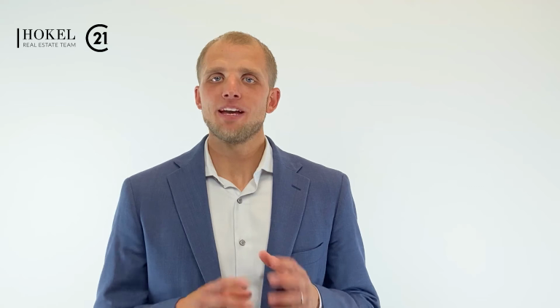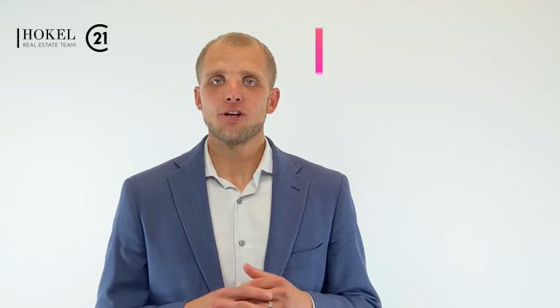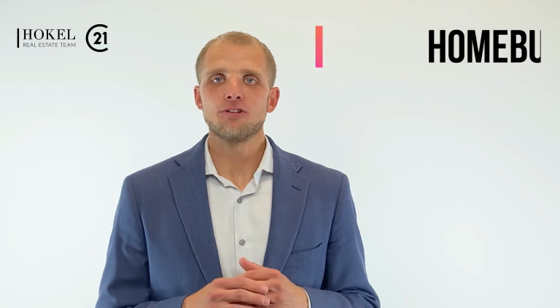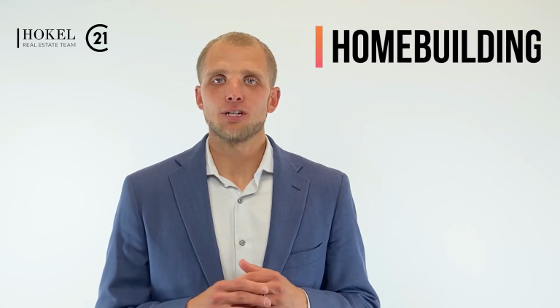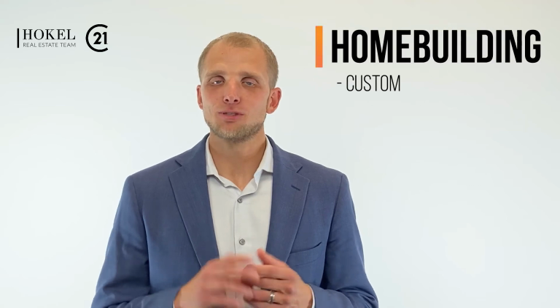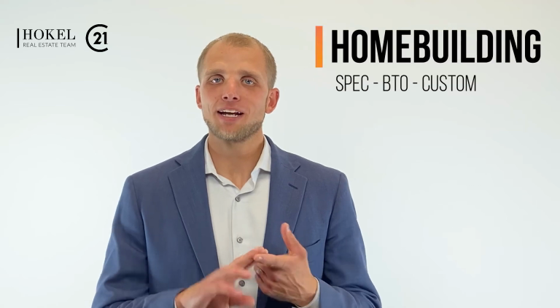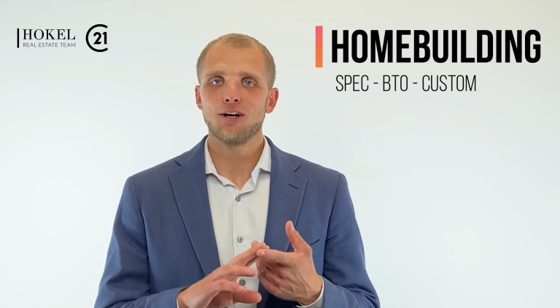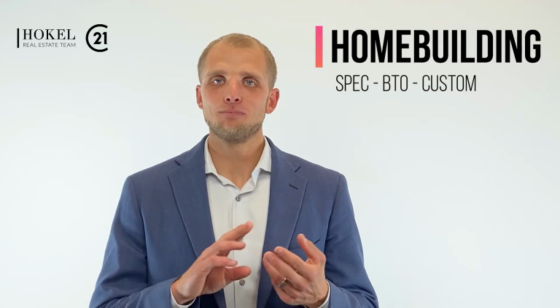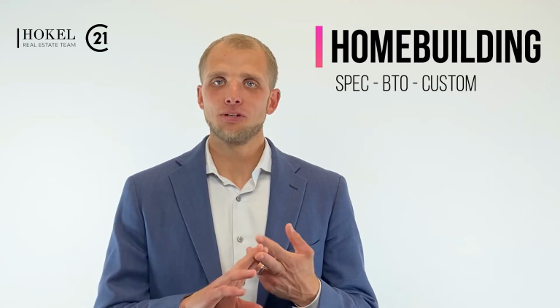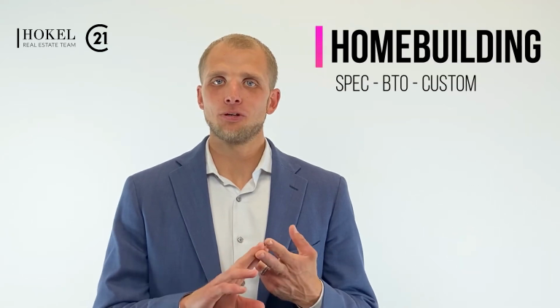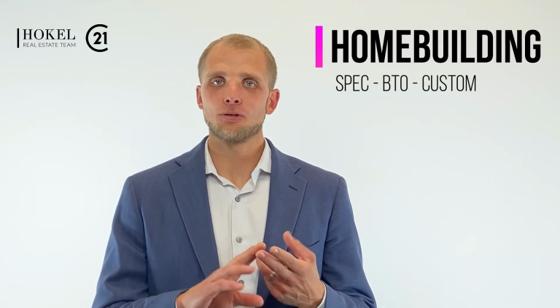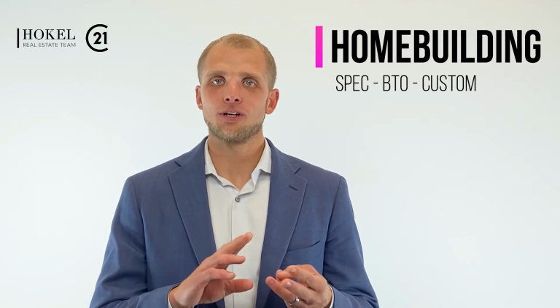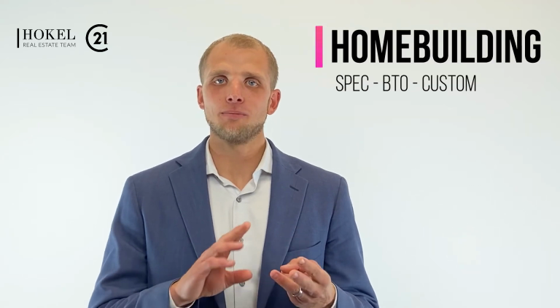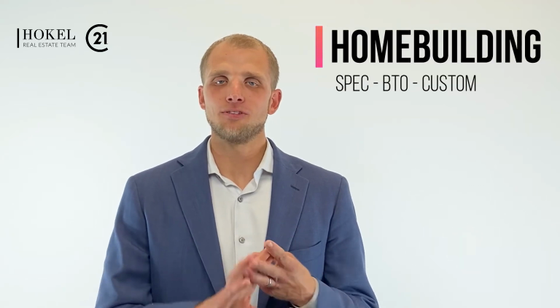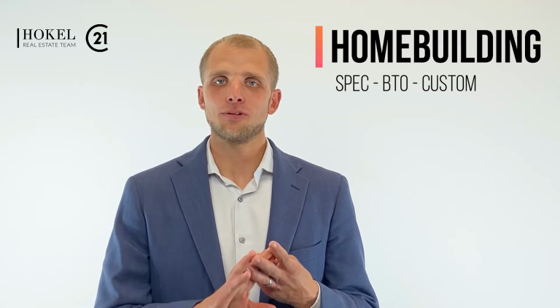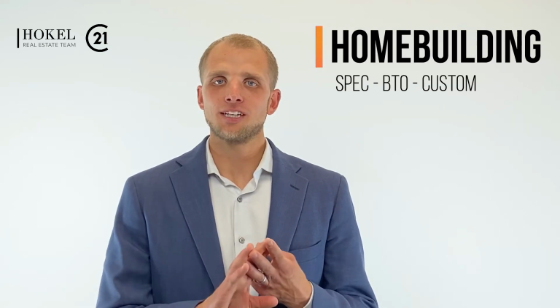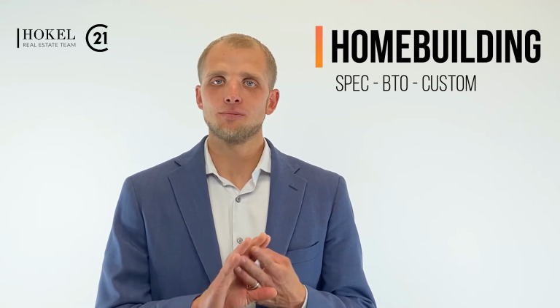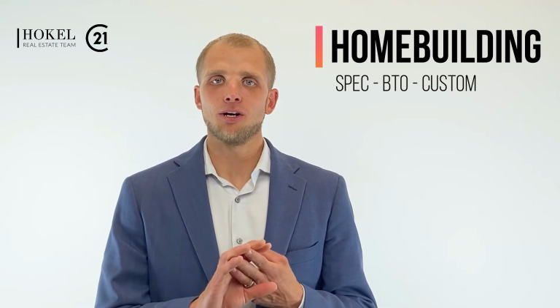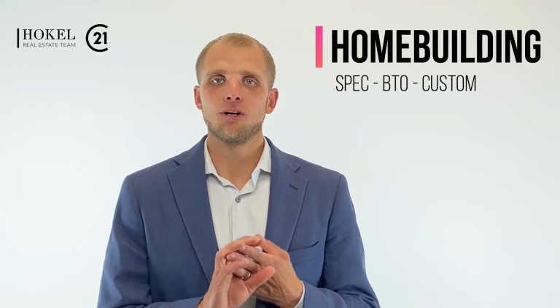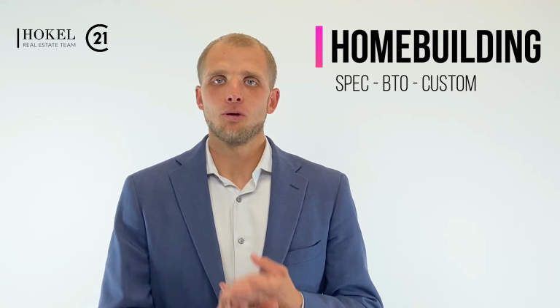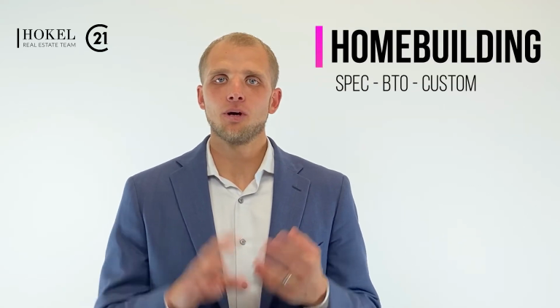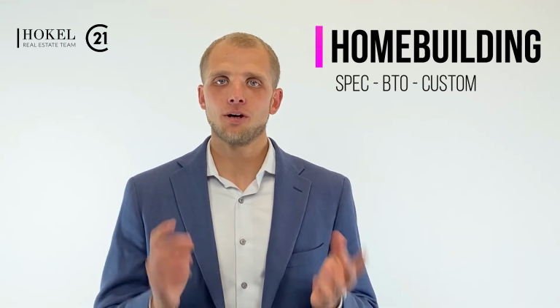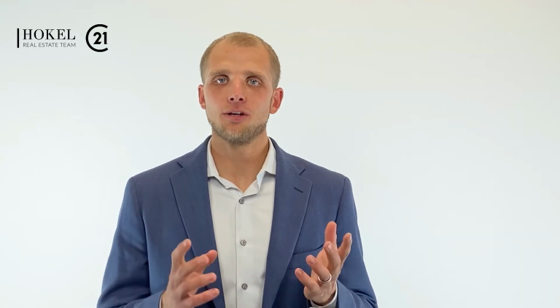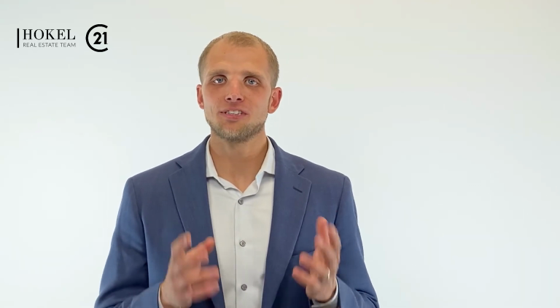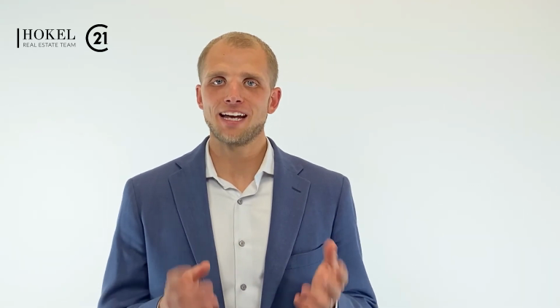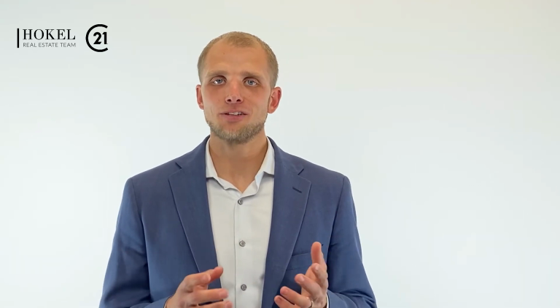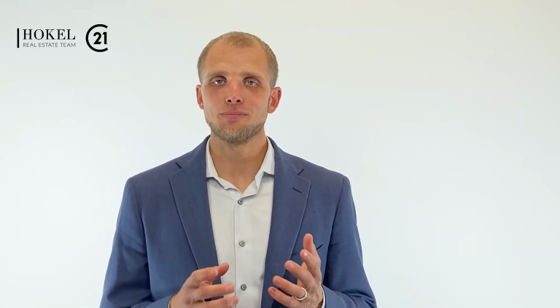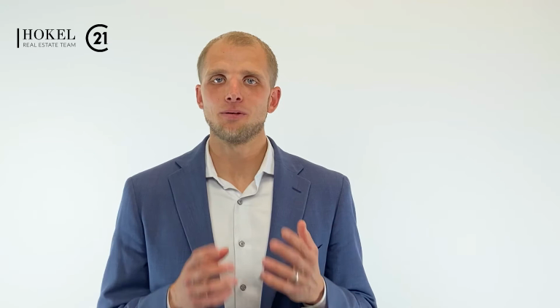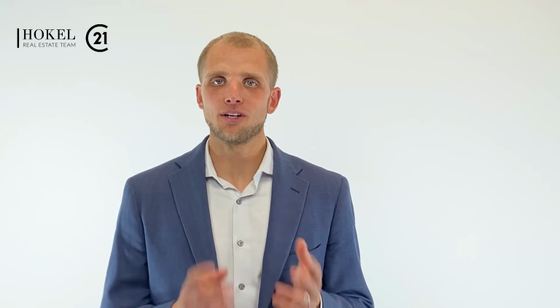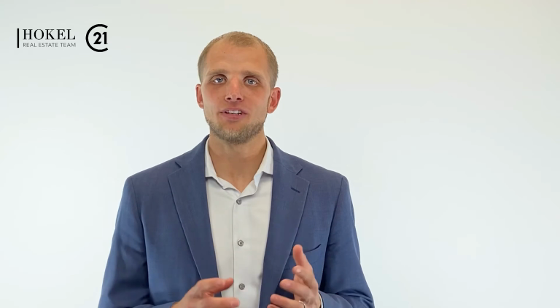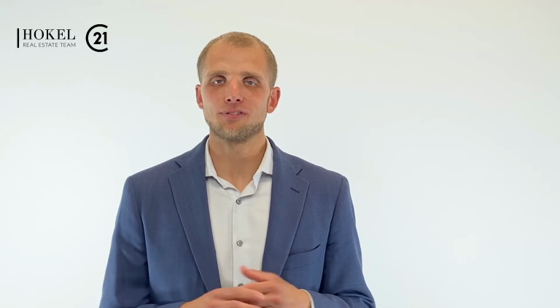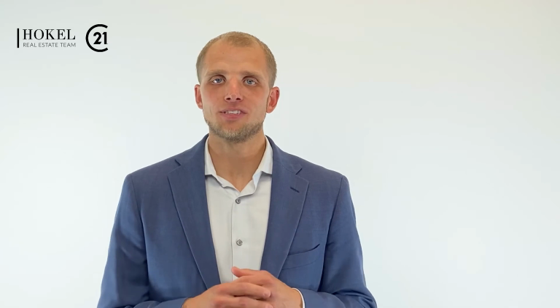You may have heard the term spec home, built-to-order home, and custom home. What do all those exactly mean? What are the differences?